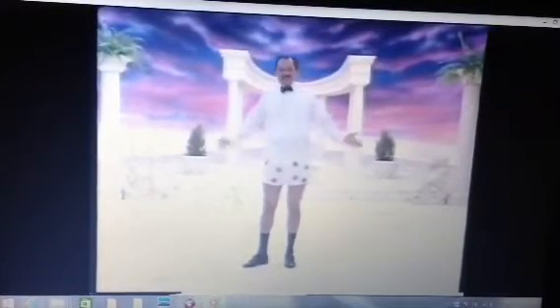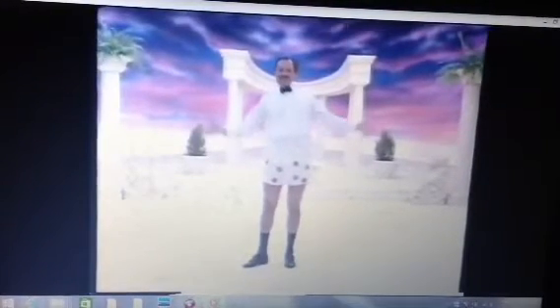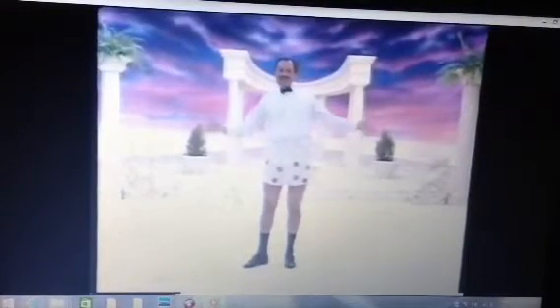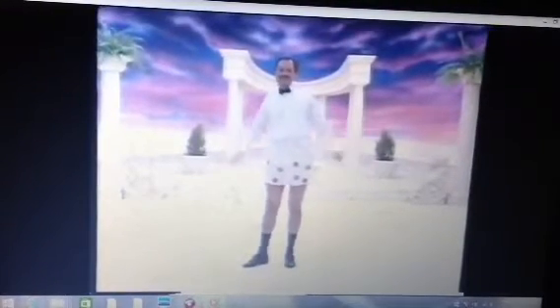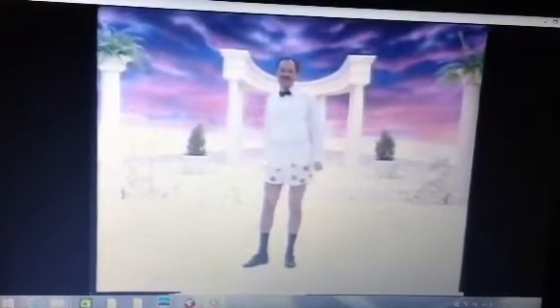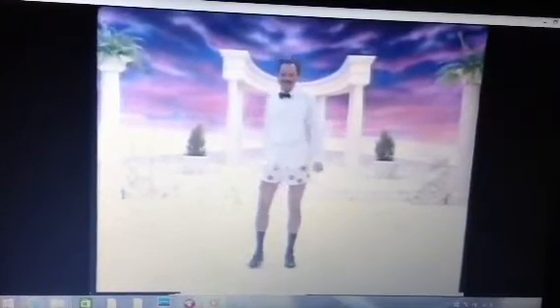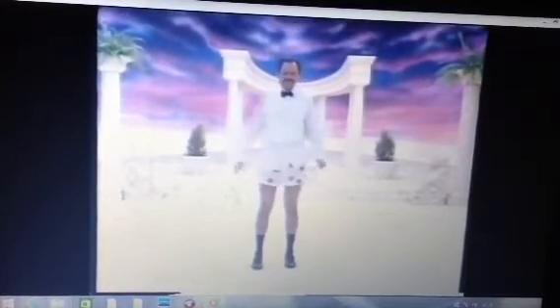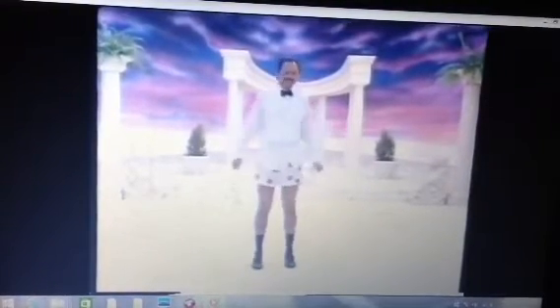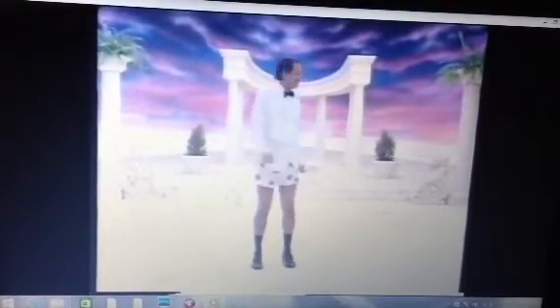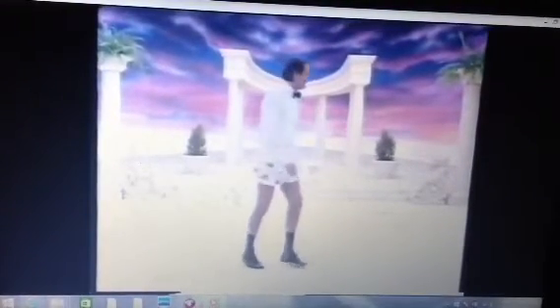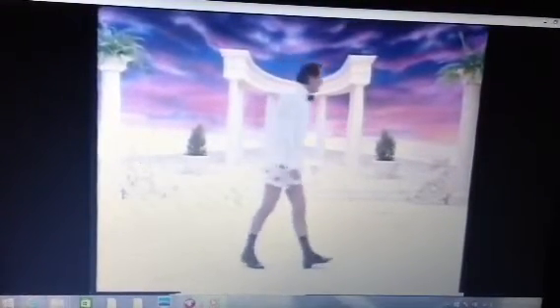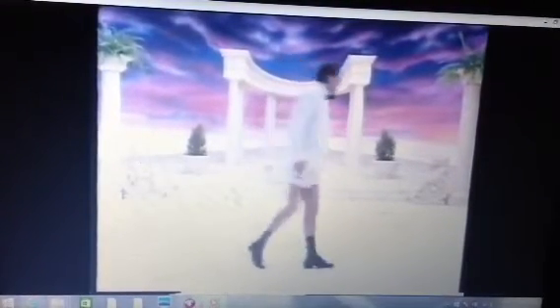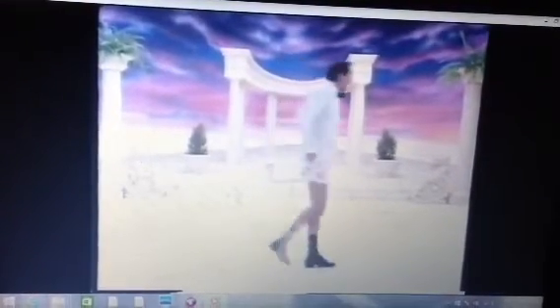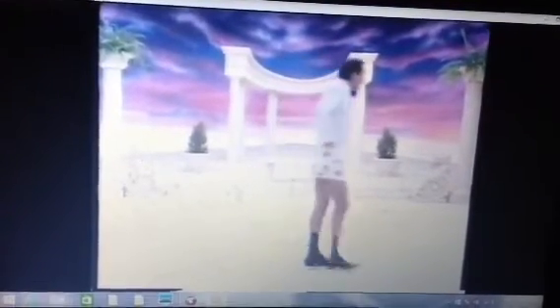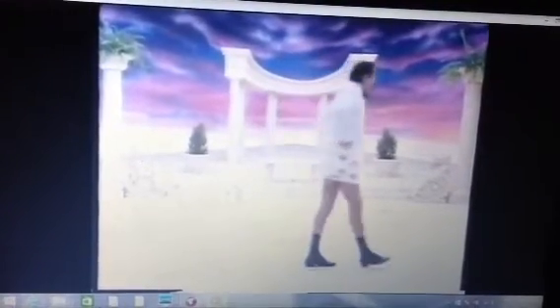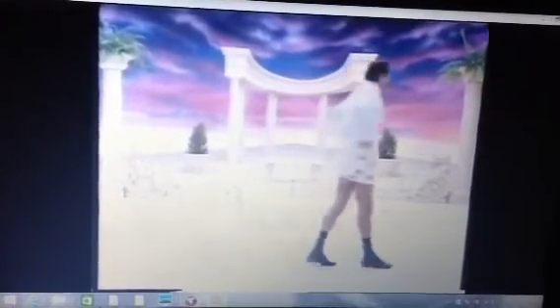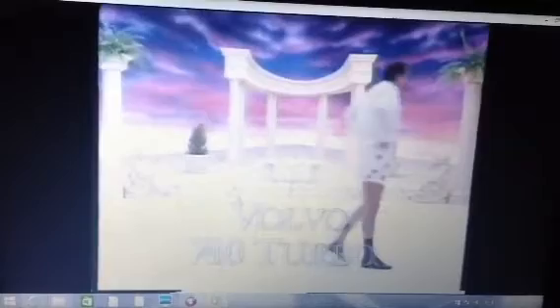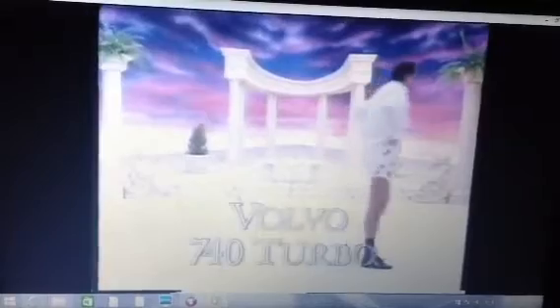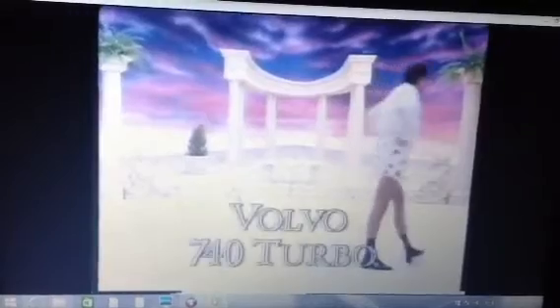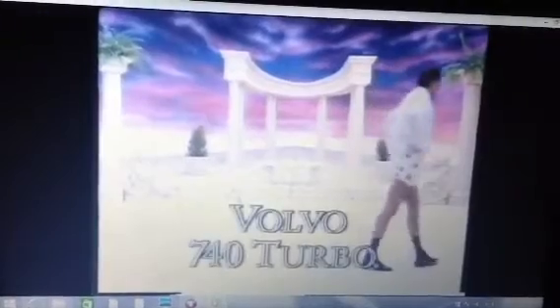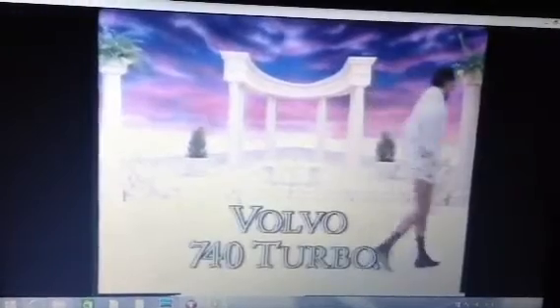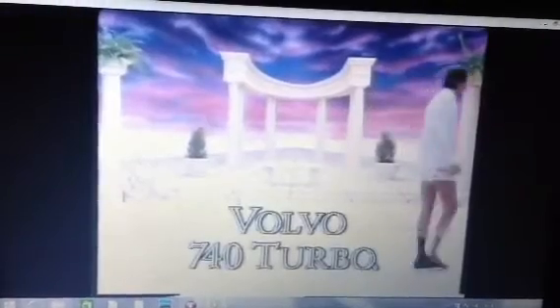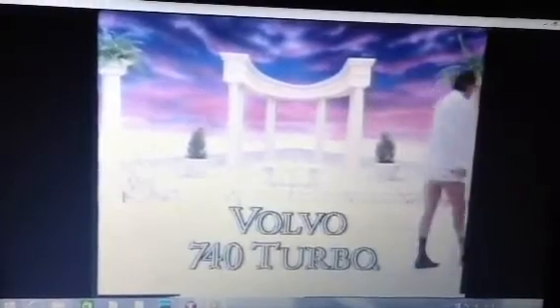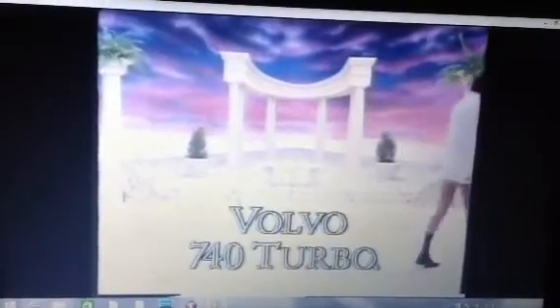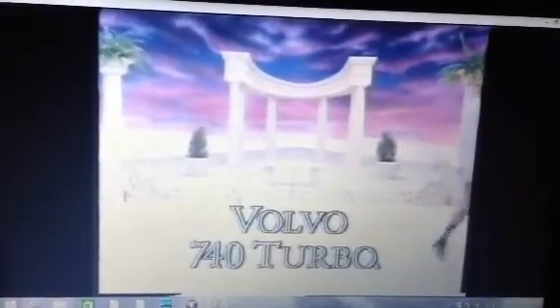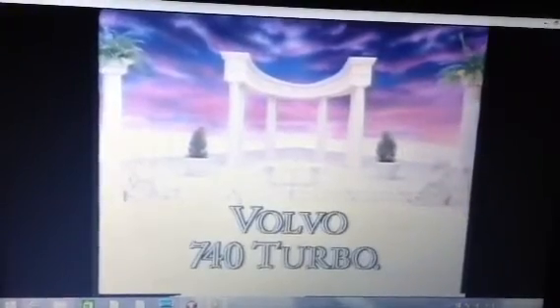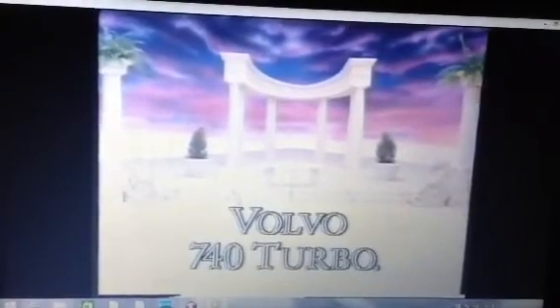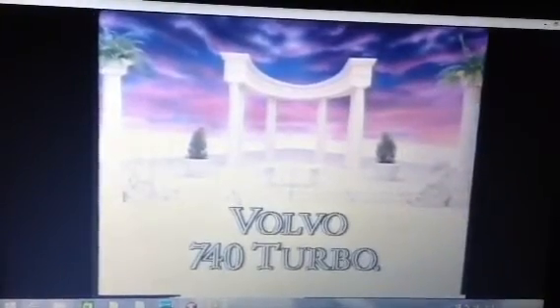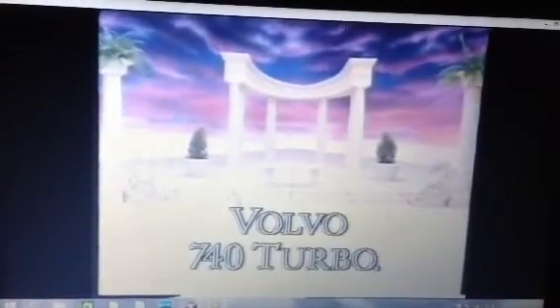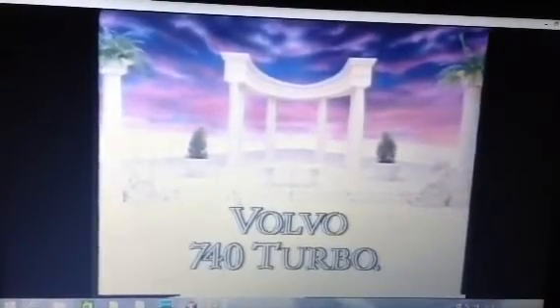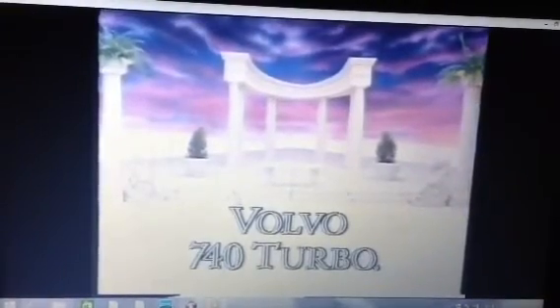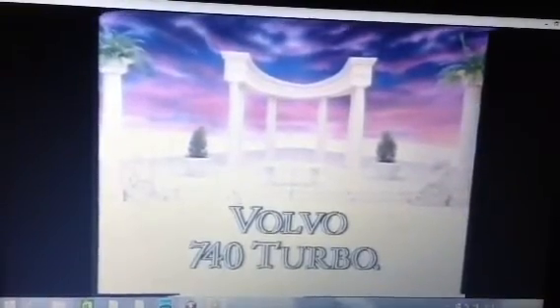There! The Volvo 740 Turbo sedan. It's a lot more than you bargained for.